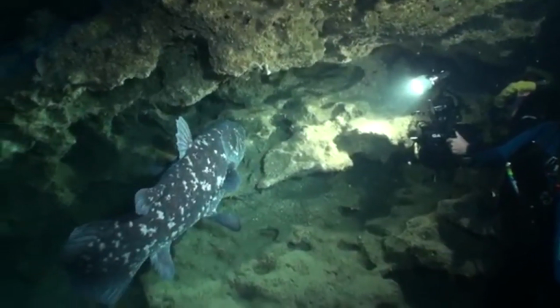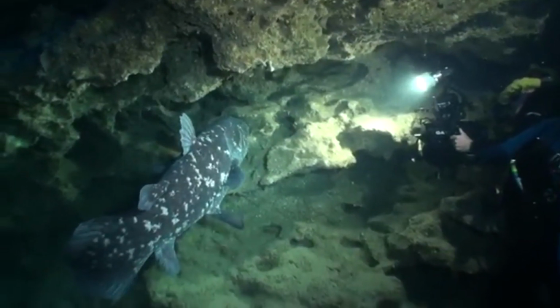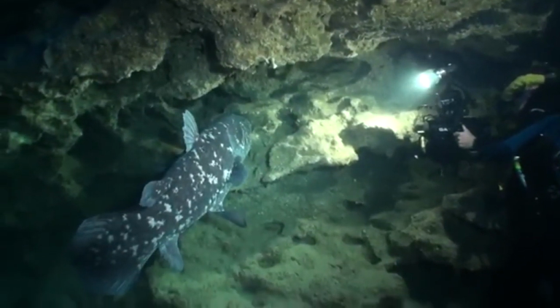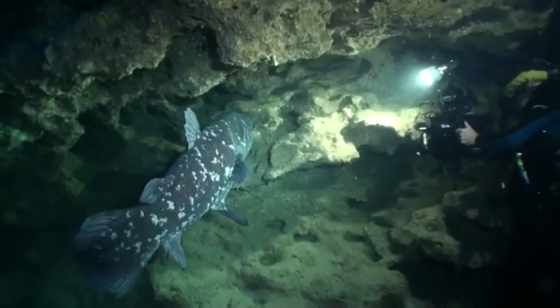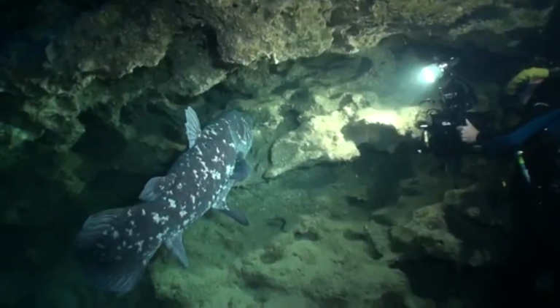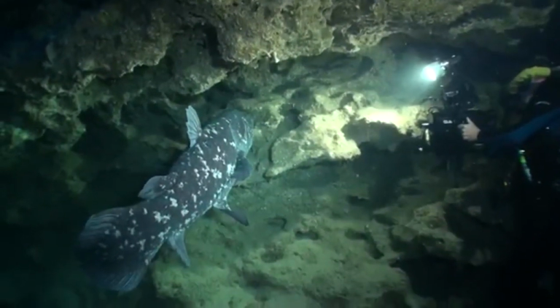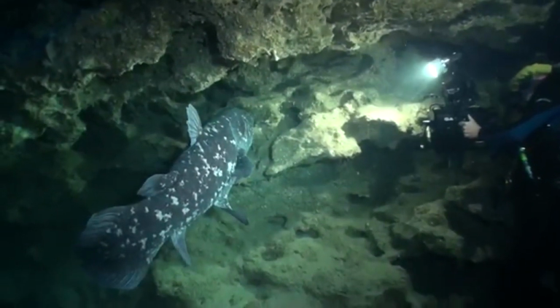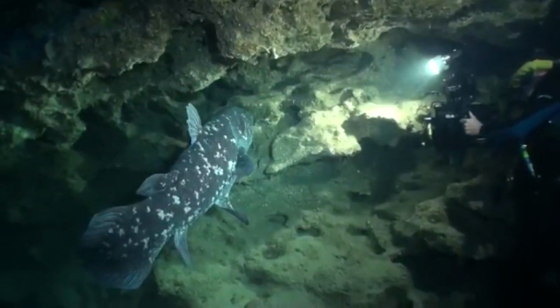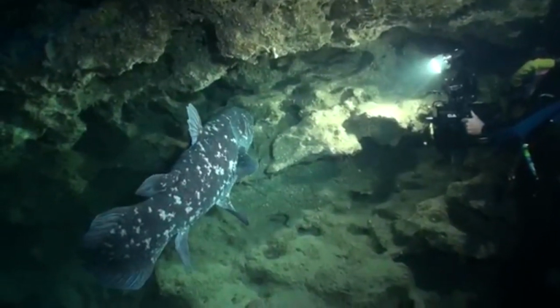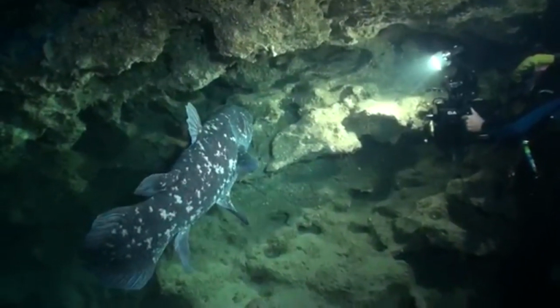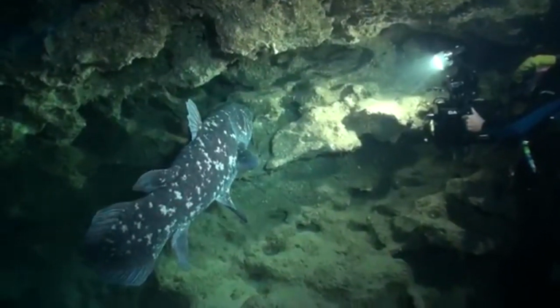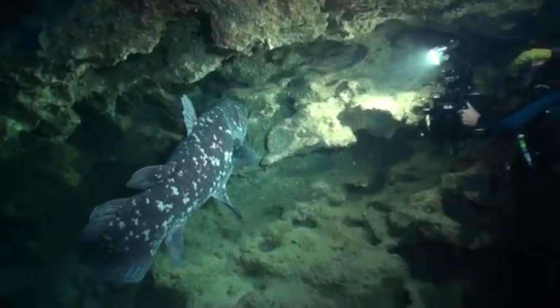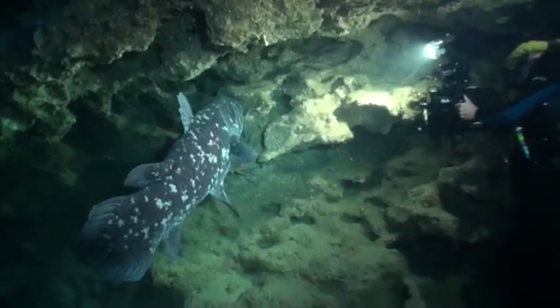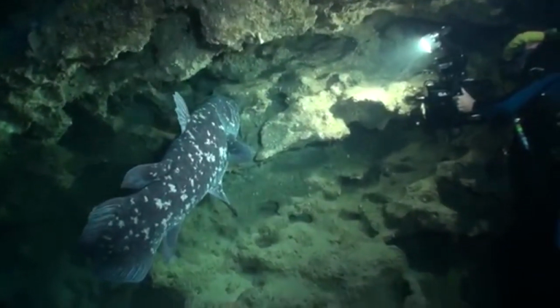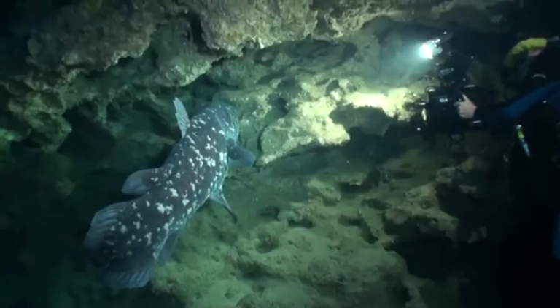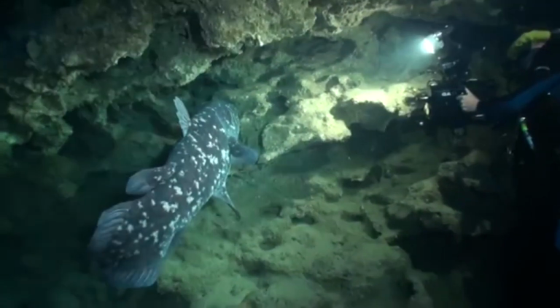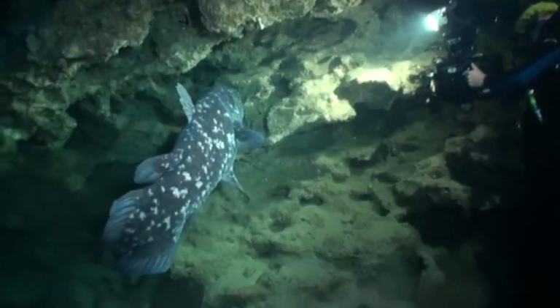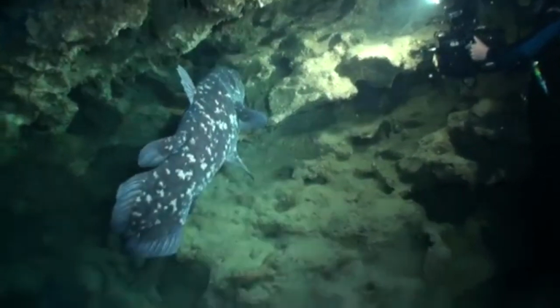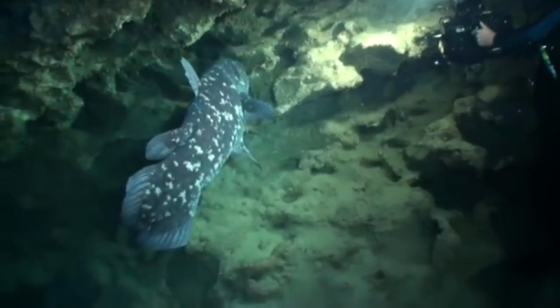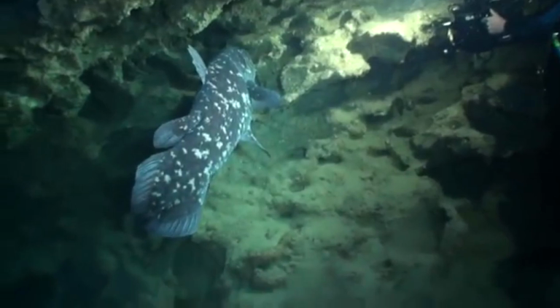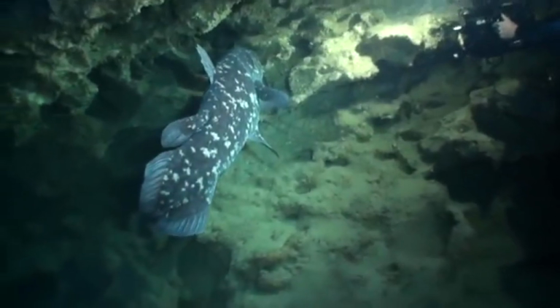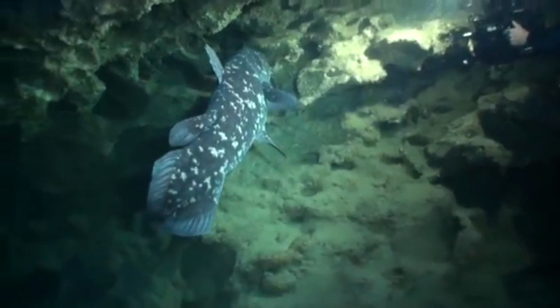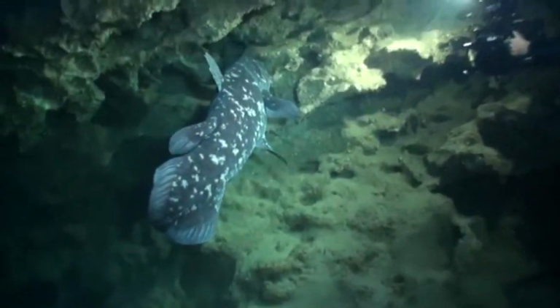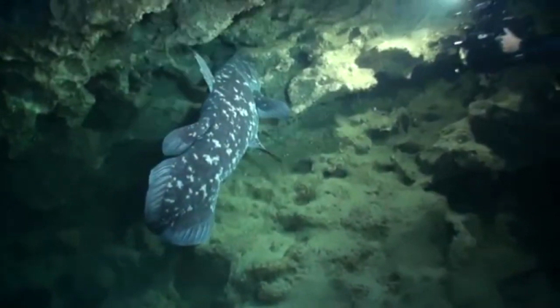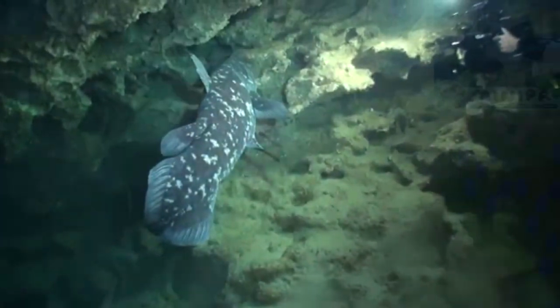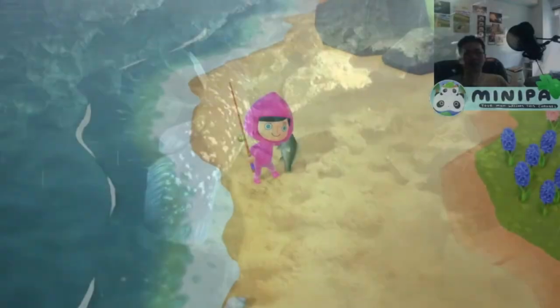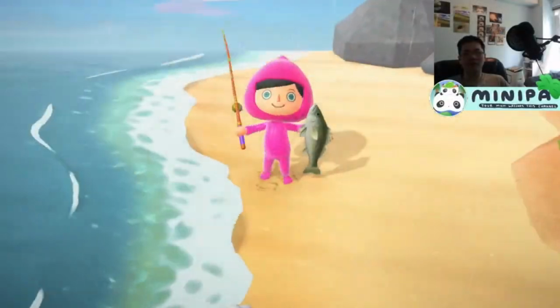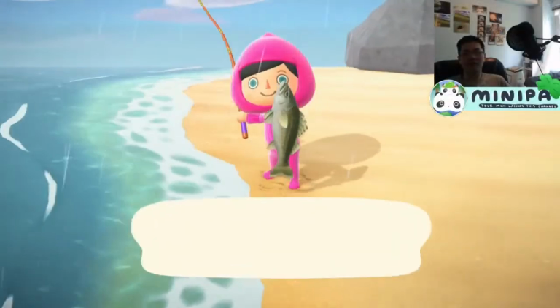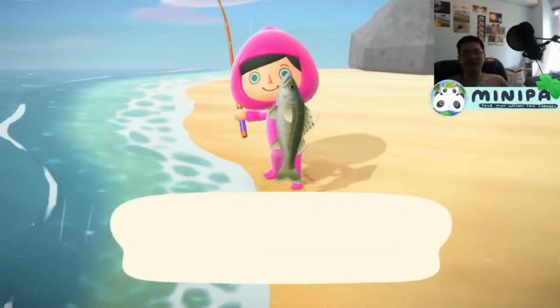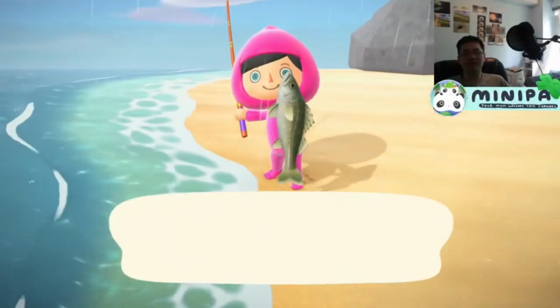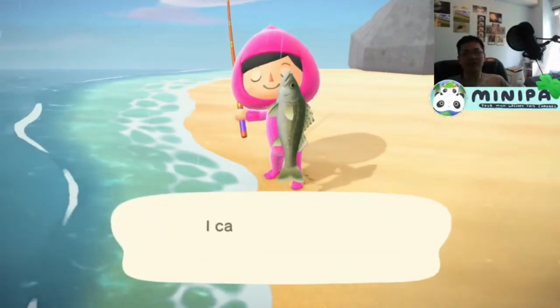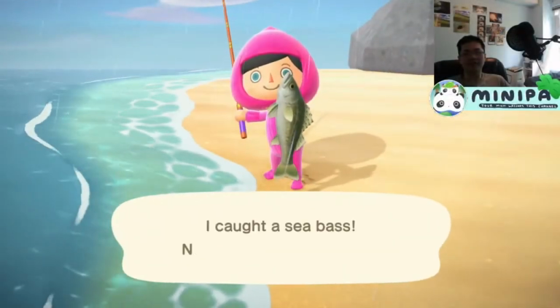This ugly bastard was thought to have gone extinct 65 million years ago, until some dude fishing for sea bass randomly found it in 1938. Wow, I wish that was me.